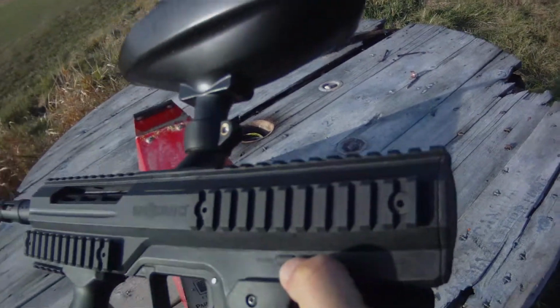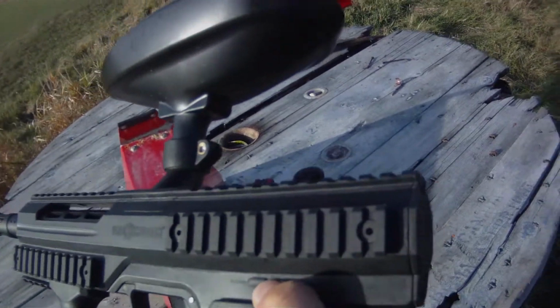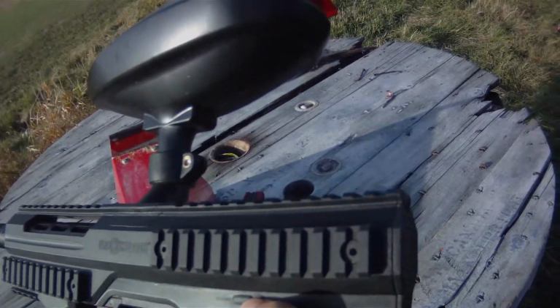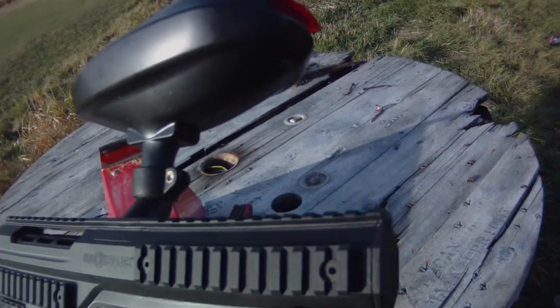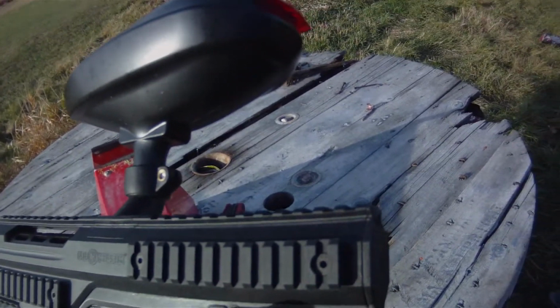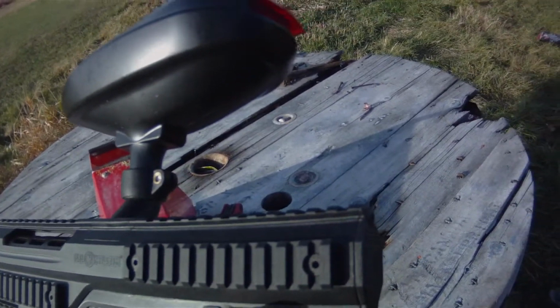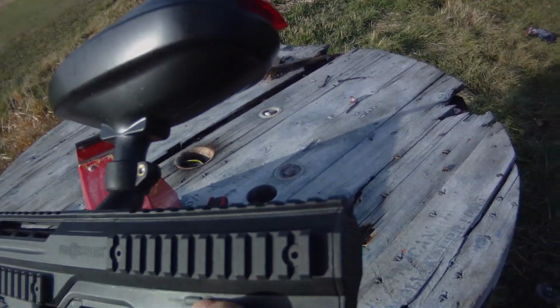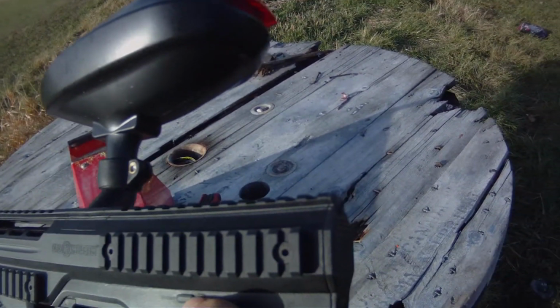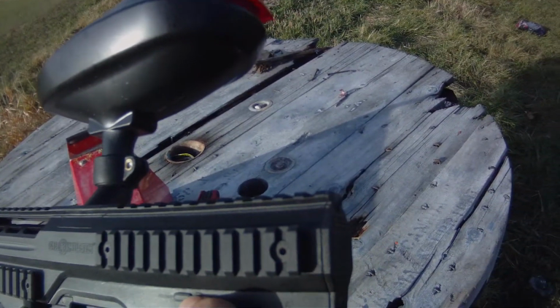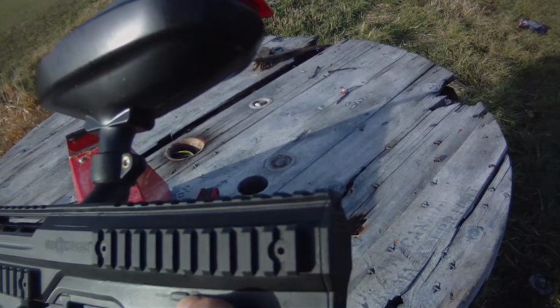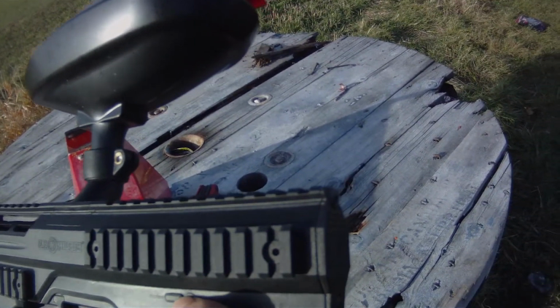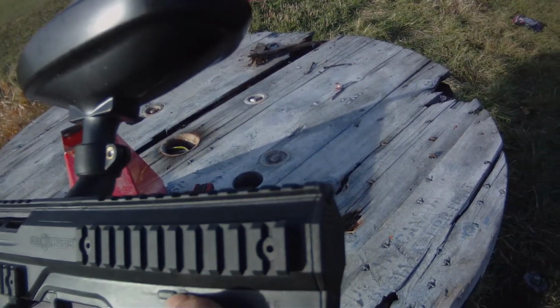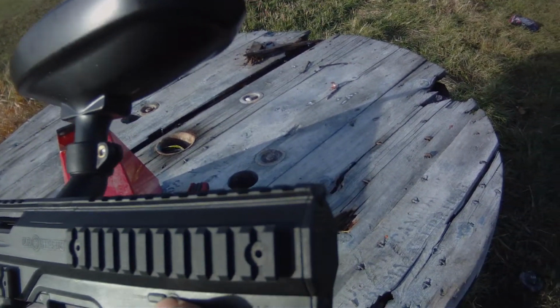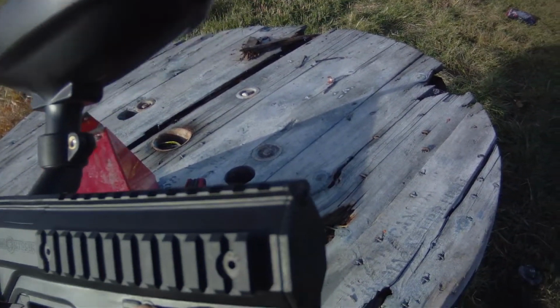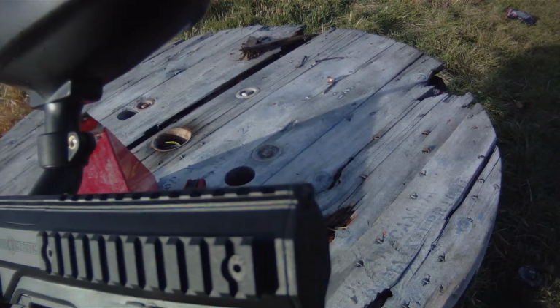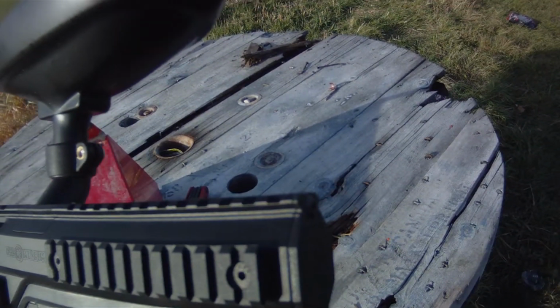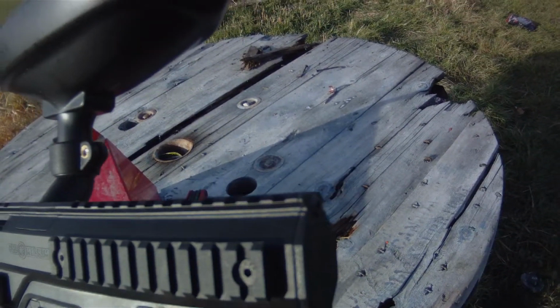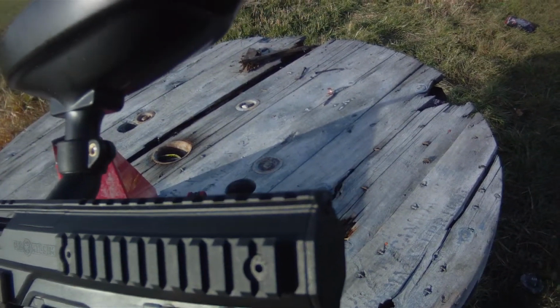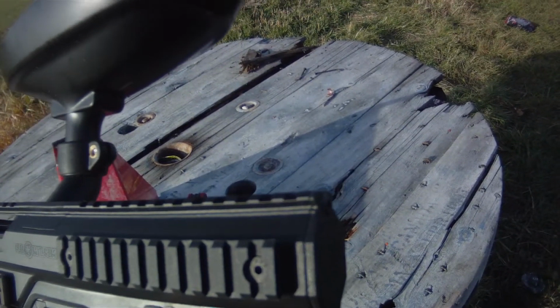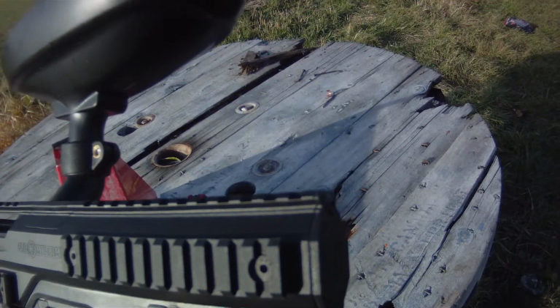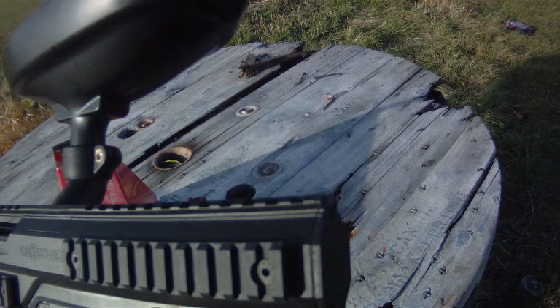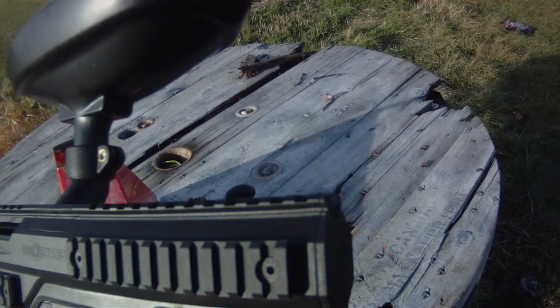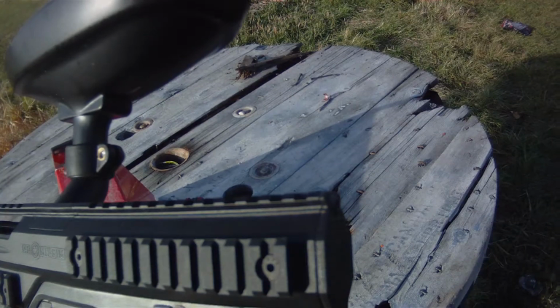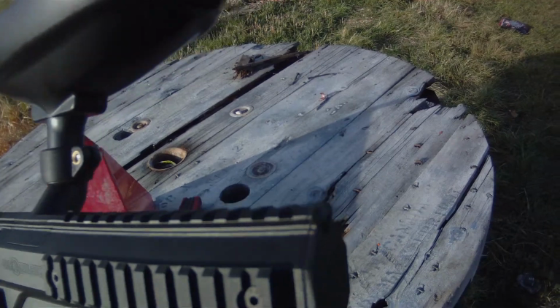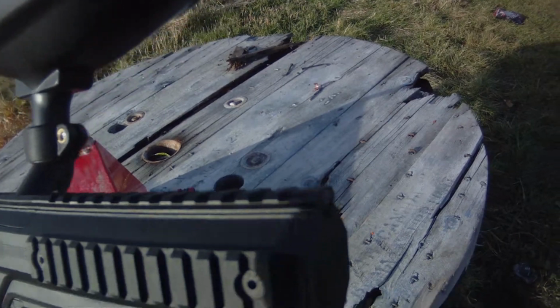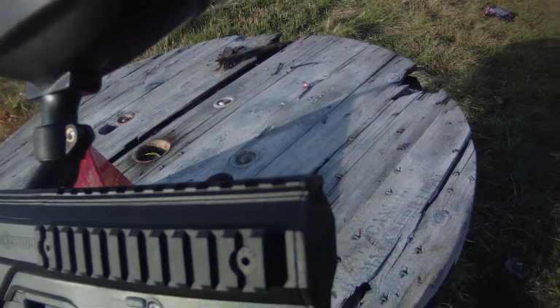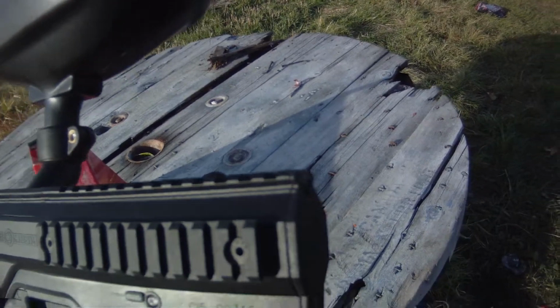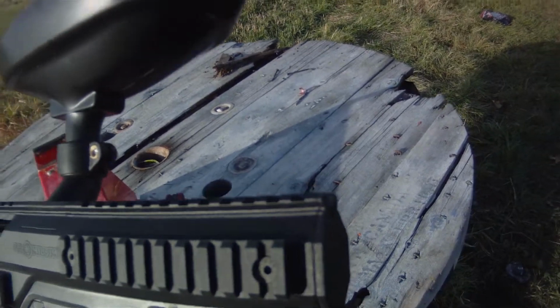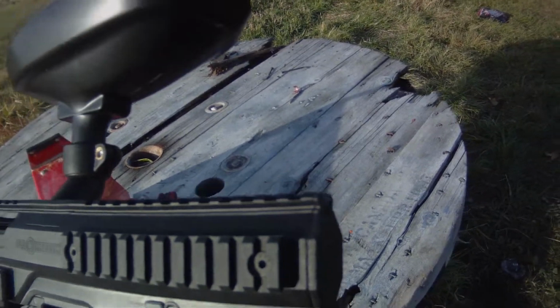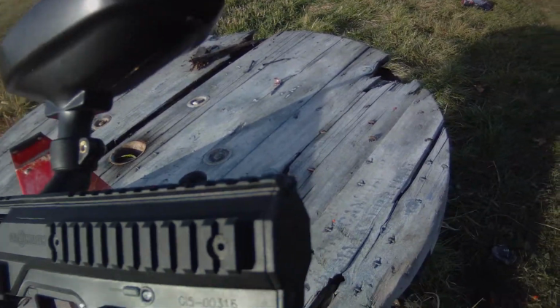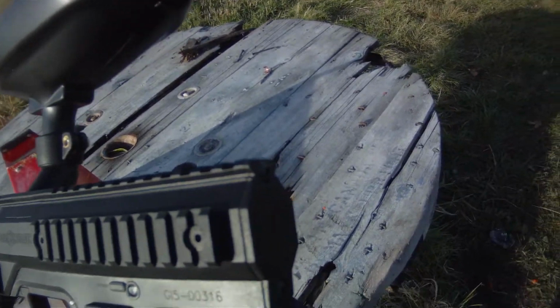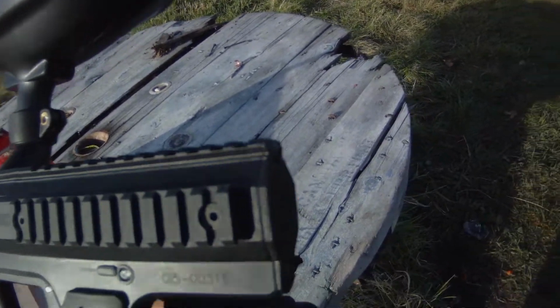They actually break easier. My field just had a tournament on this, and I wasn't here for it.